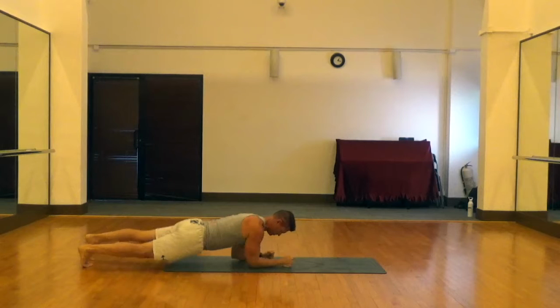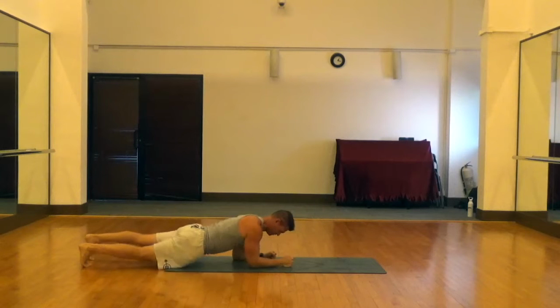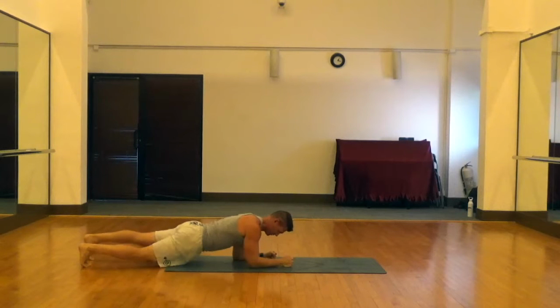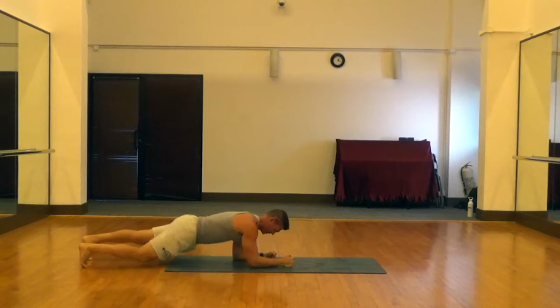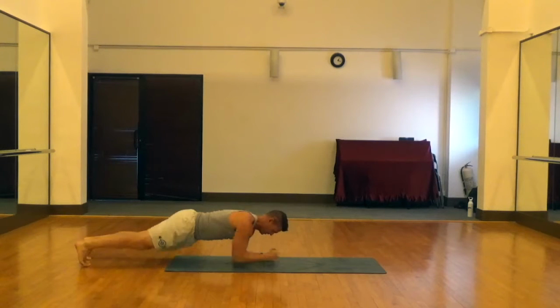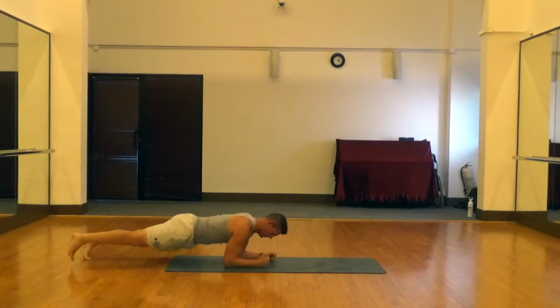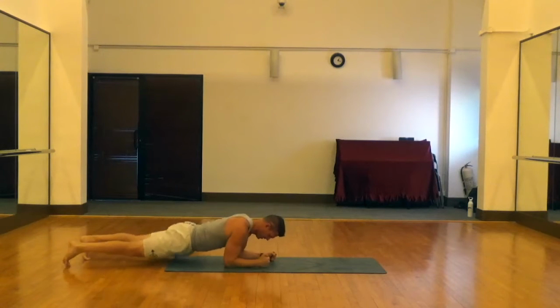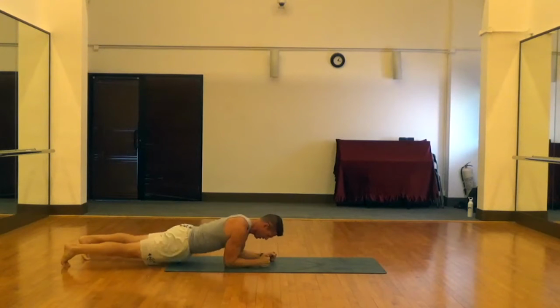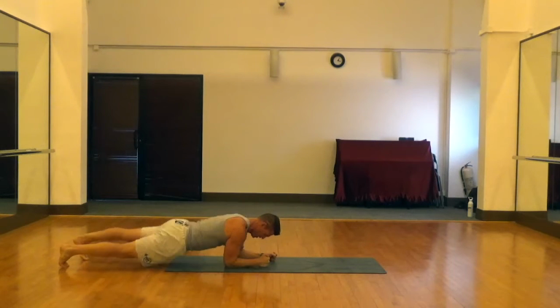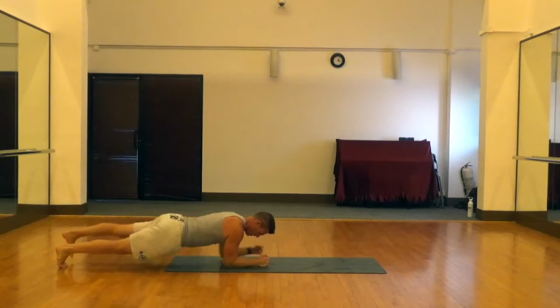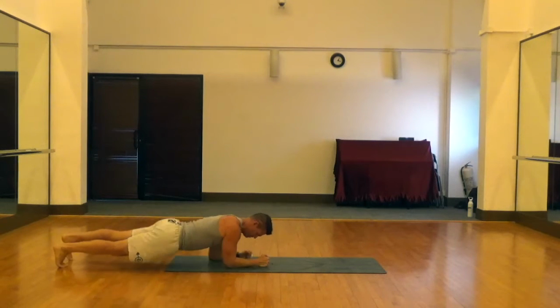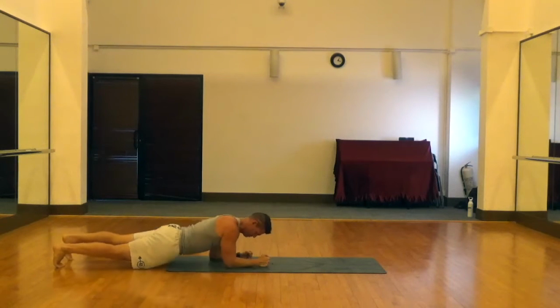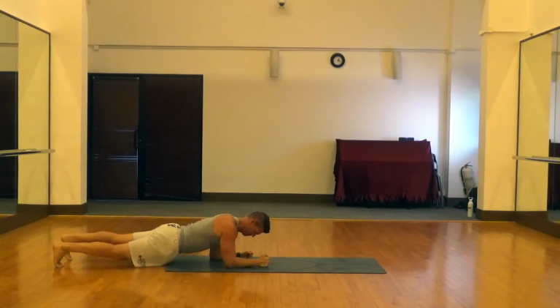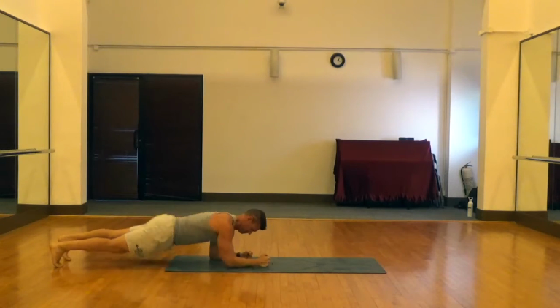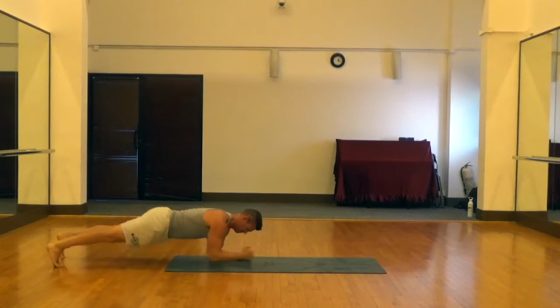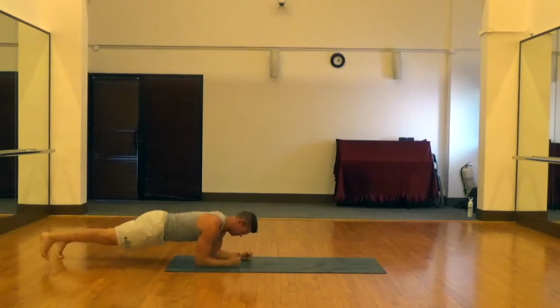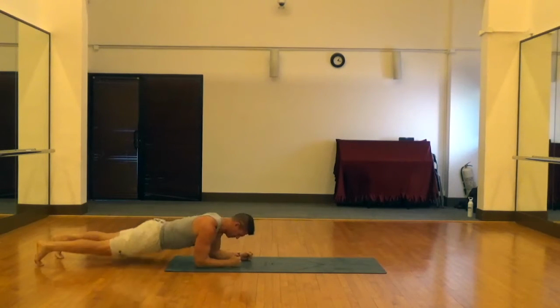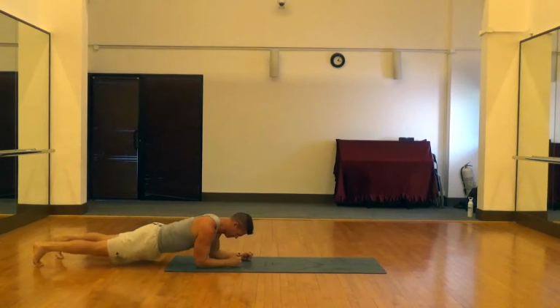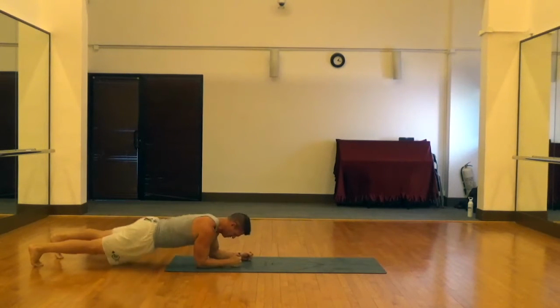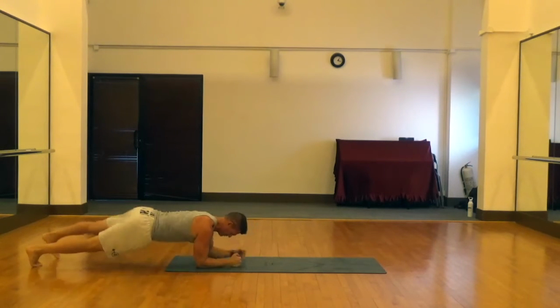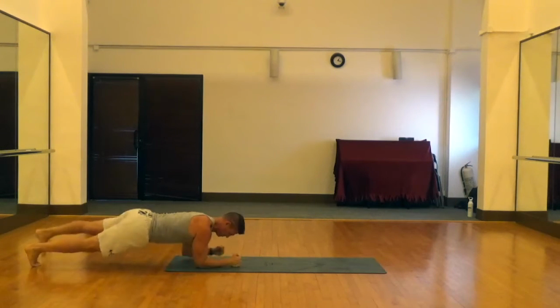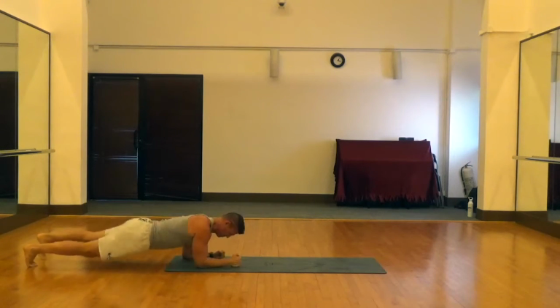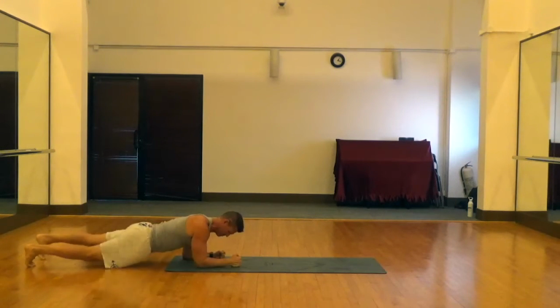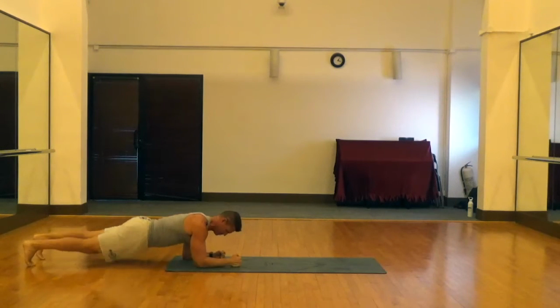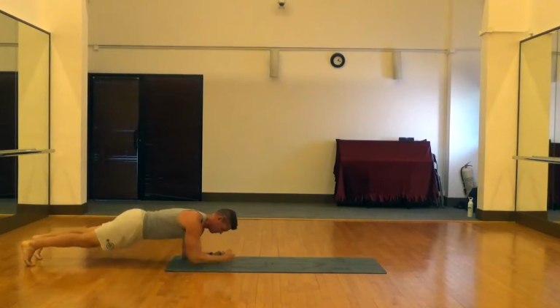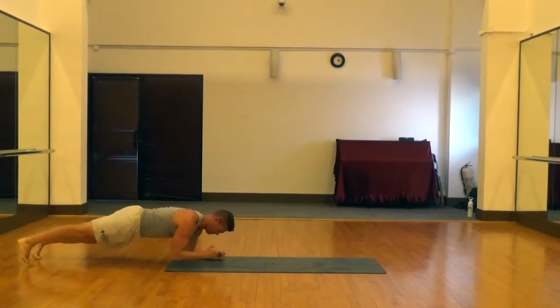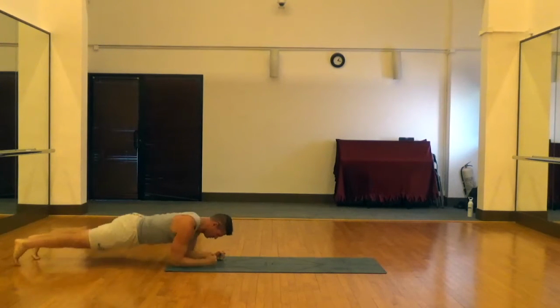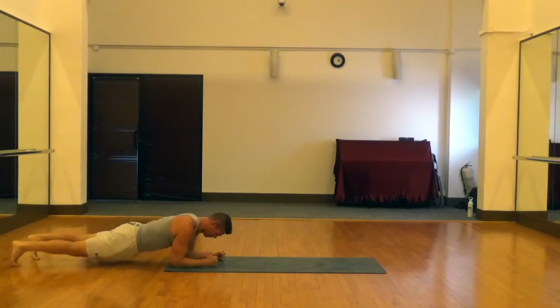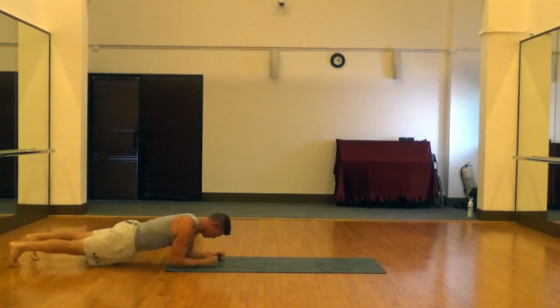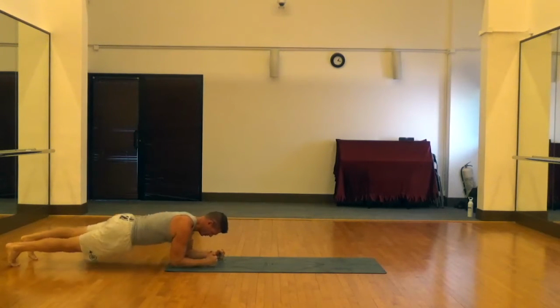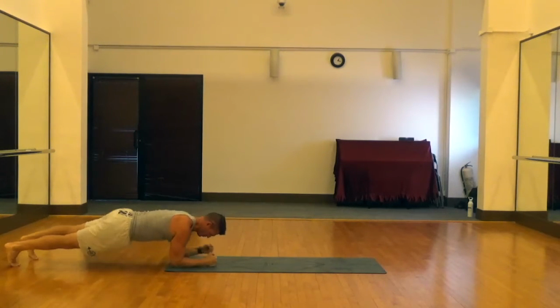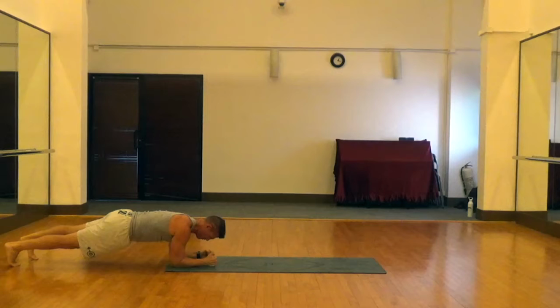I always cue clients to keep their hips below the barbed wire on this. Up and down the mat is one rep.